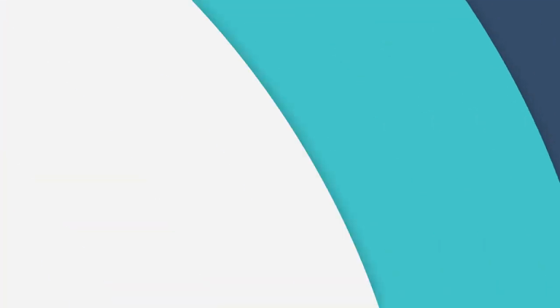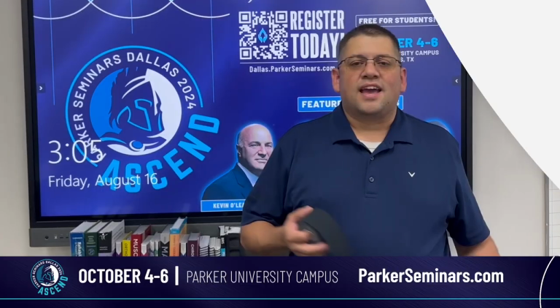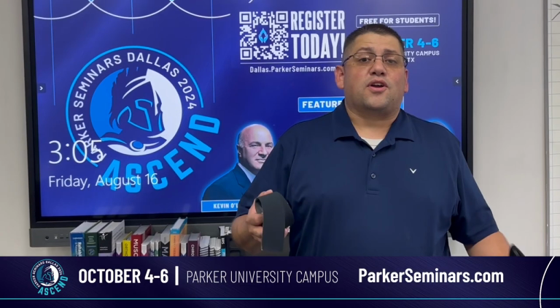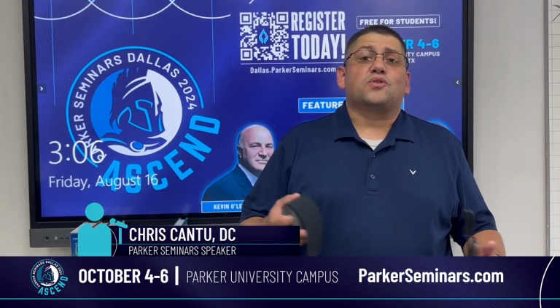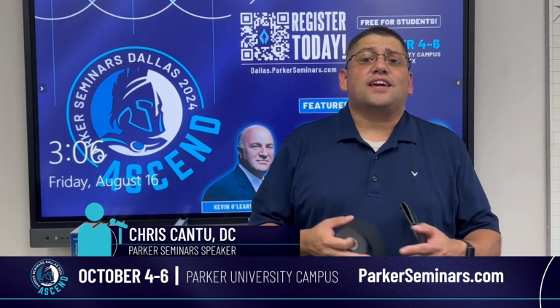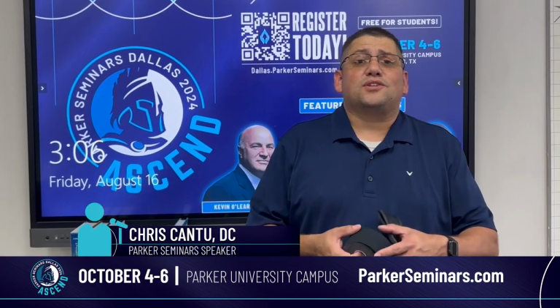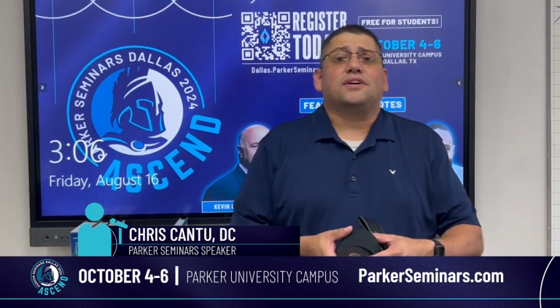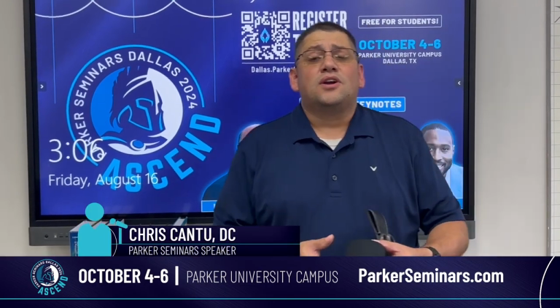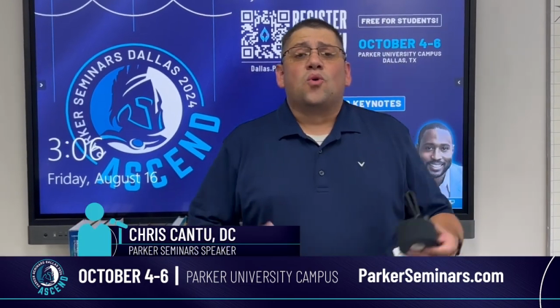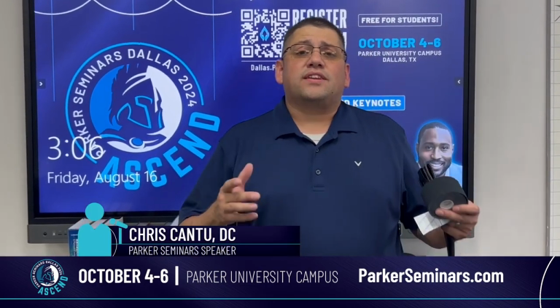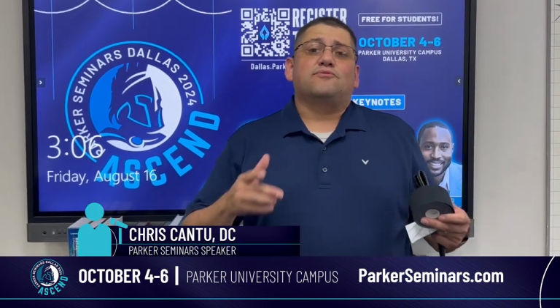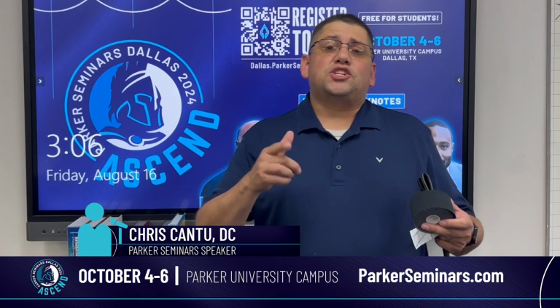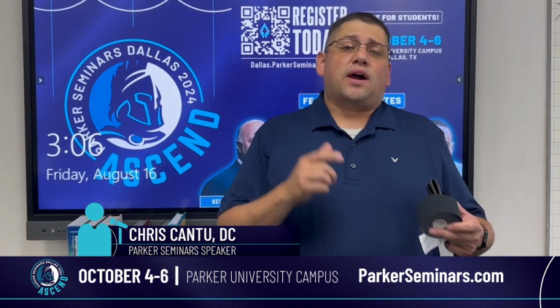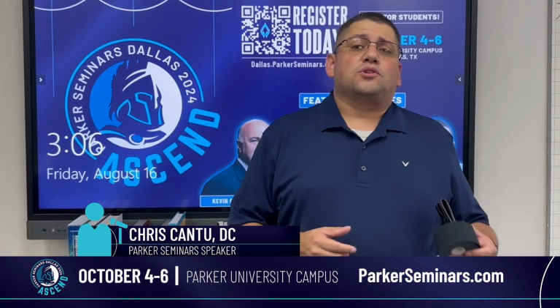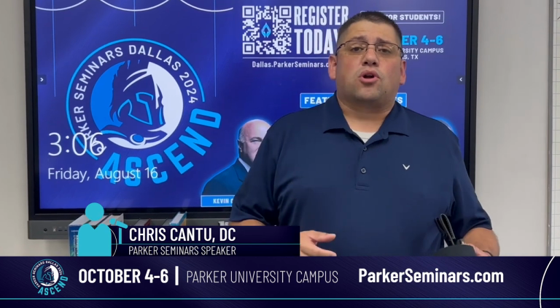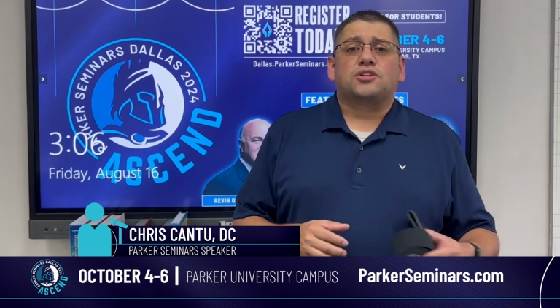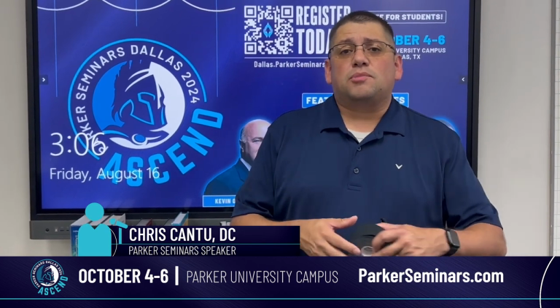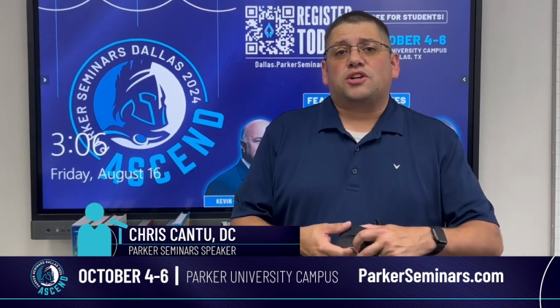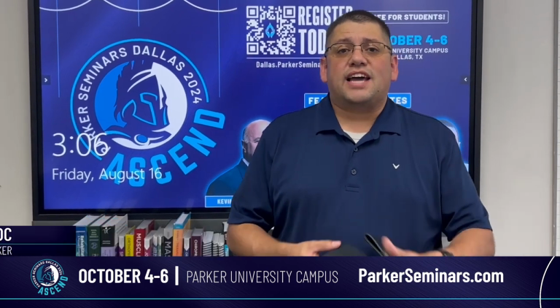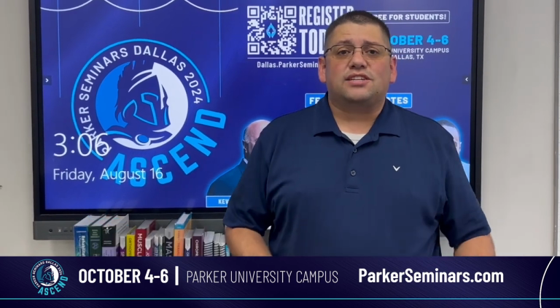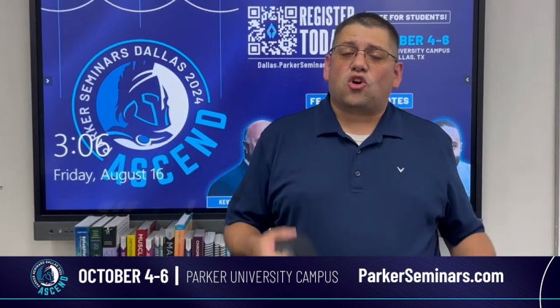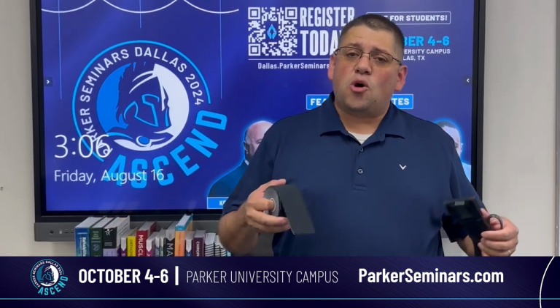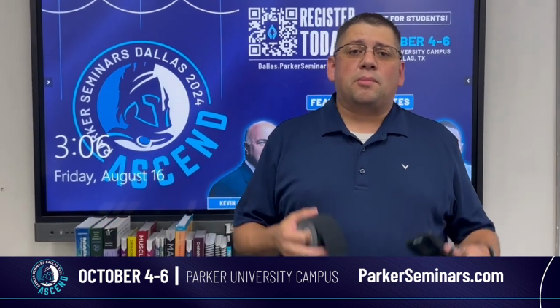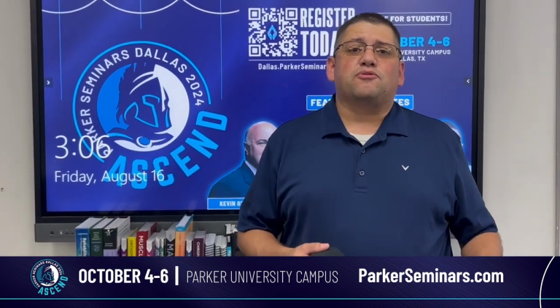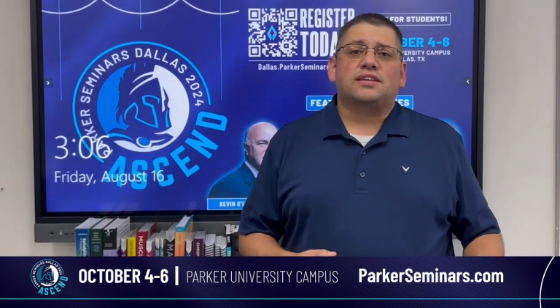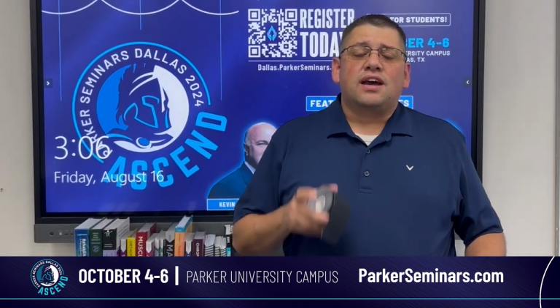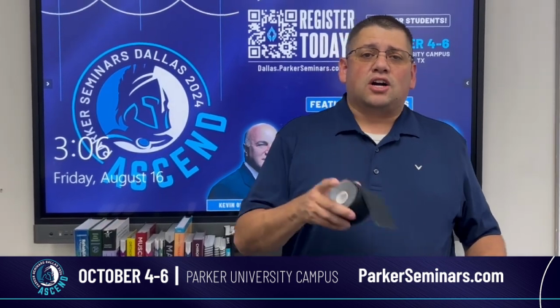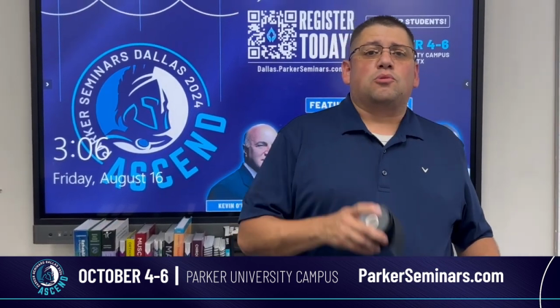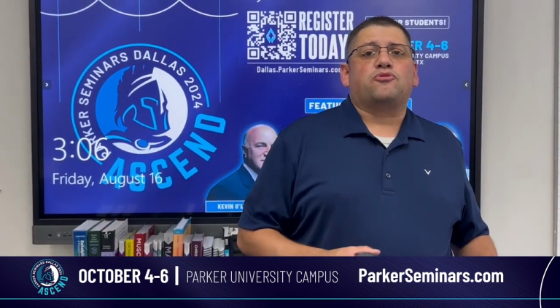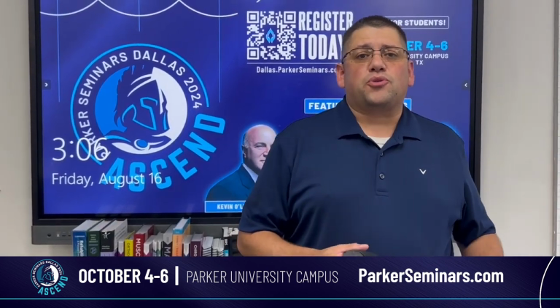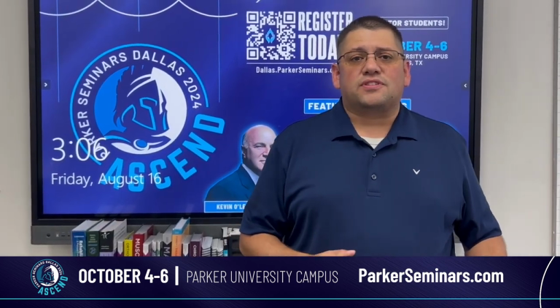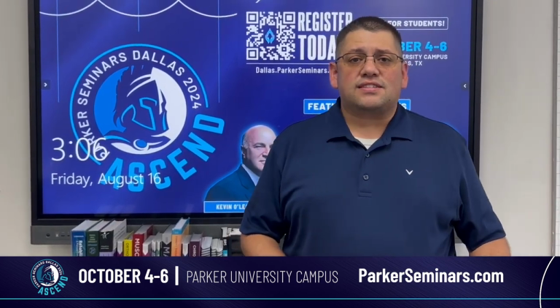Hey there, Chris Cantu here, wanting to invite you out to Parker Seminars Dallas, our homecoming event, October 4th through the 6th.